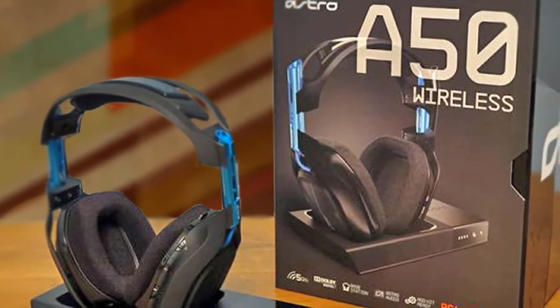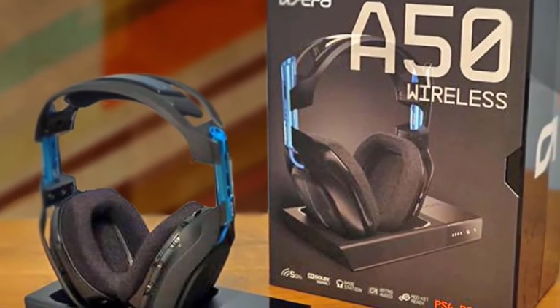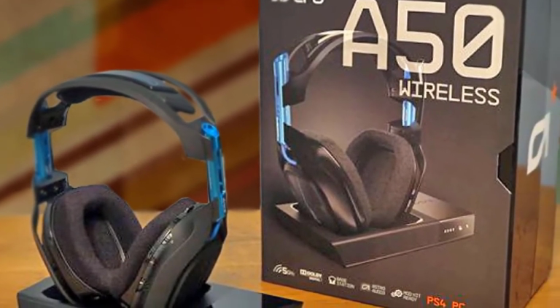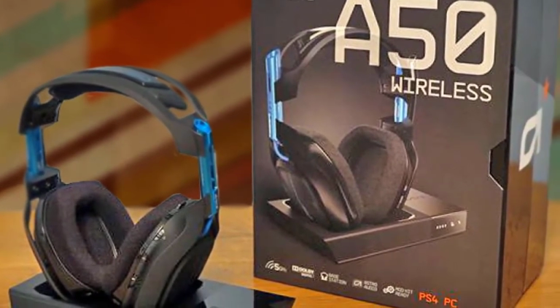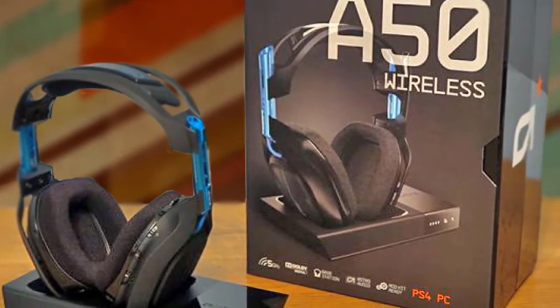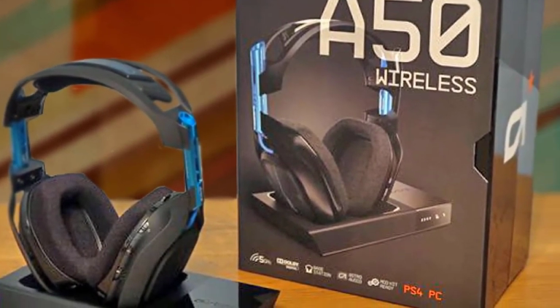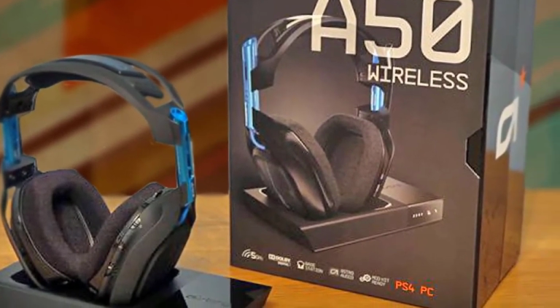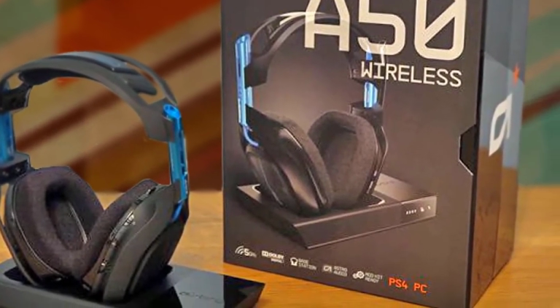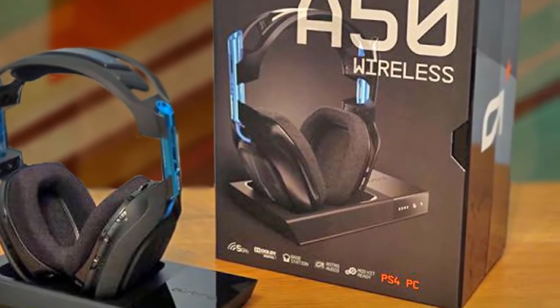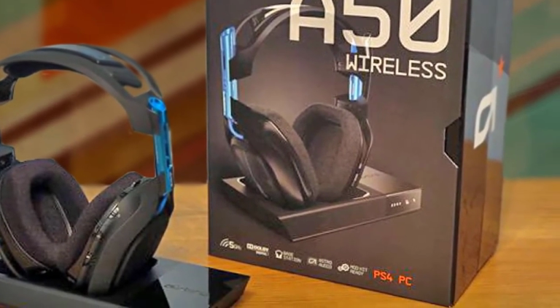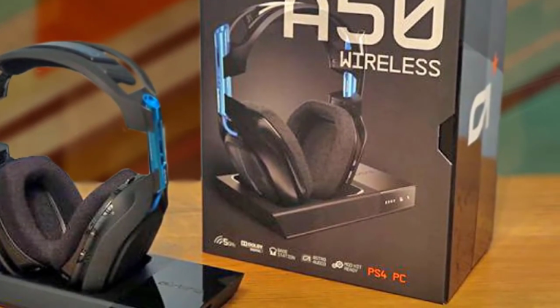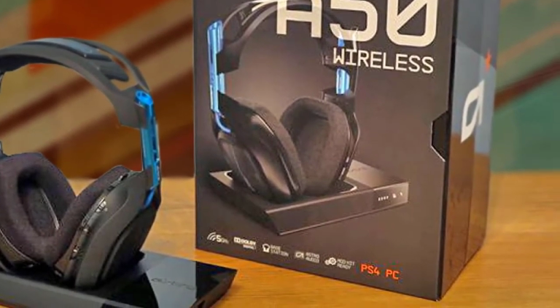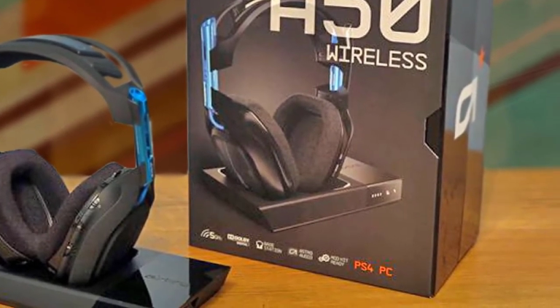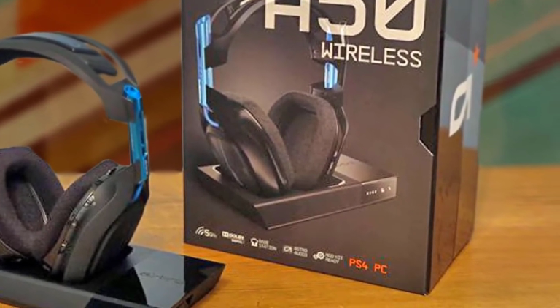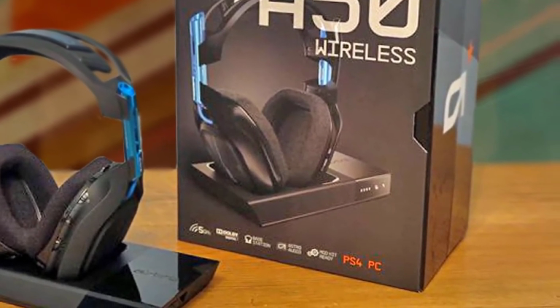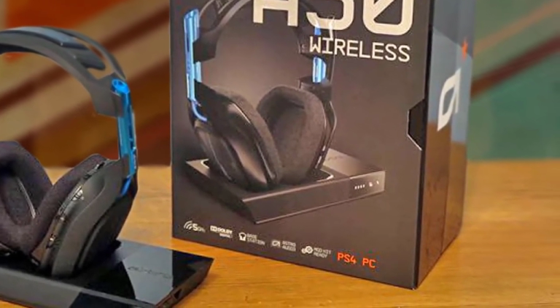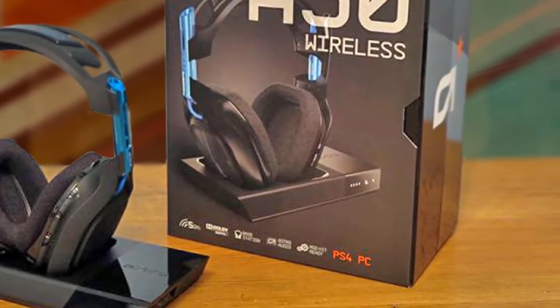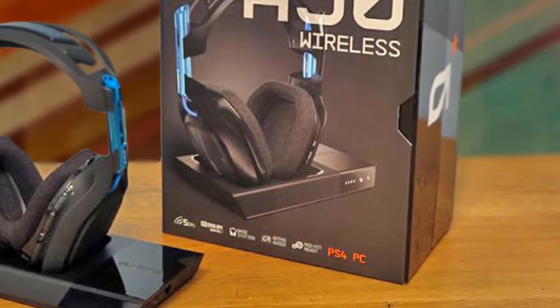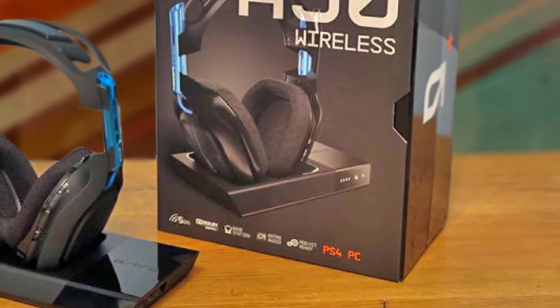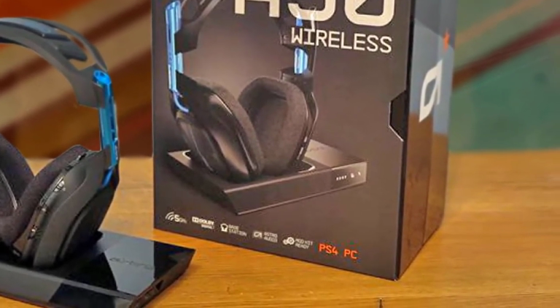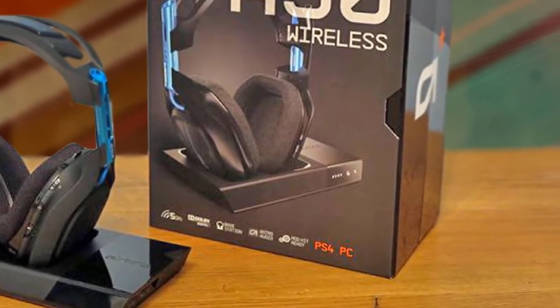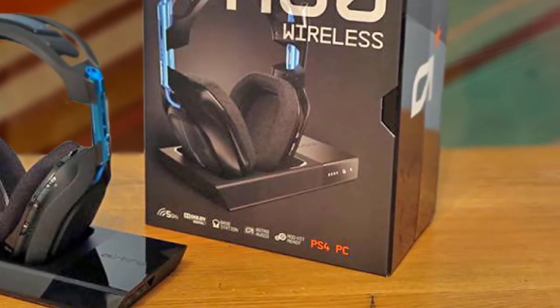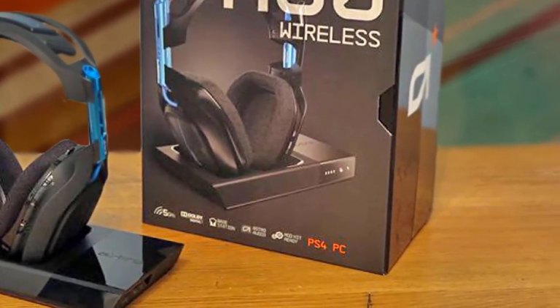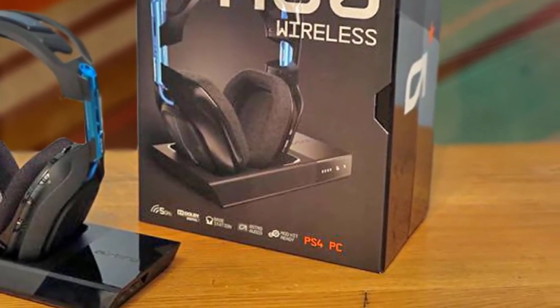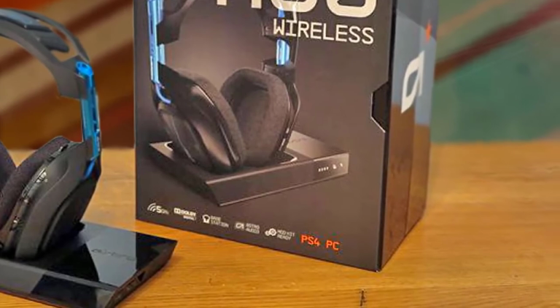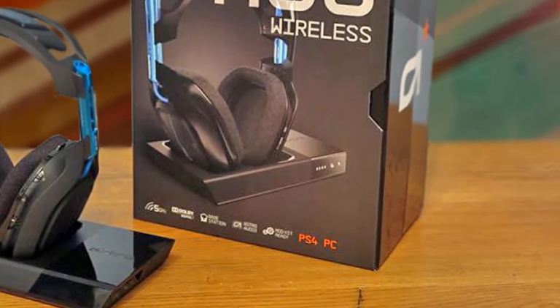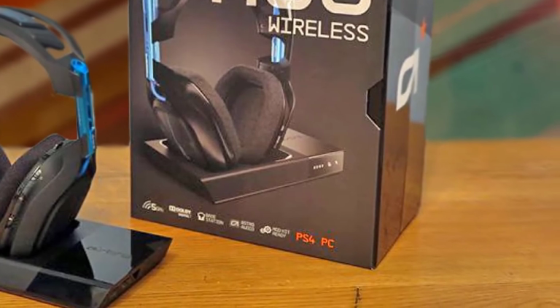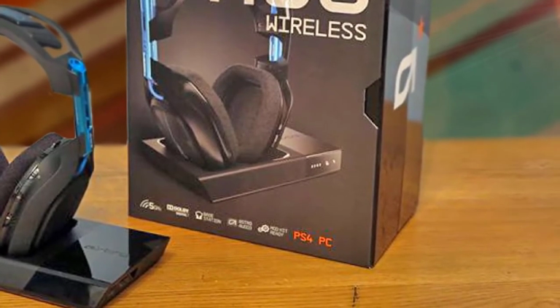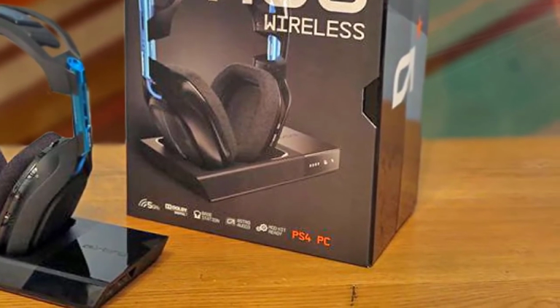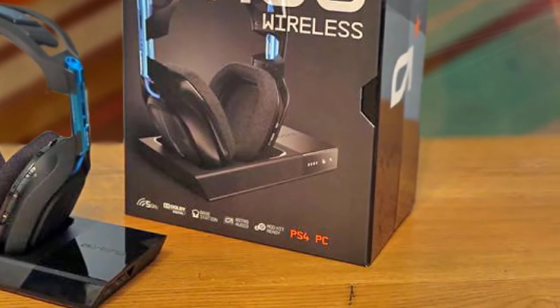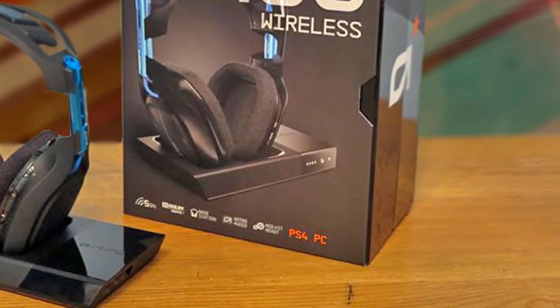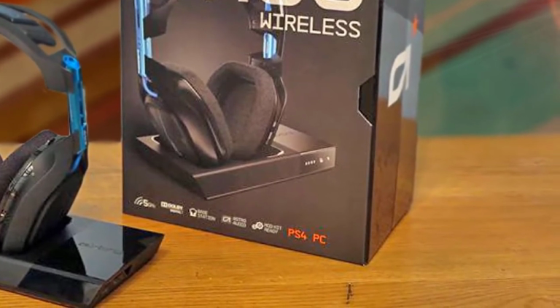To sum up, I would highly recommend this headset to anyone who wants to game for hours without feeling any discomfort.